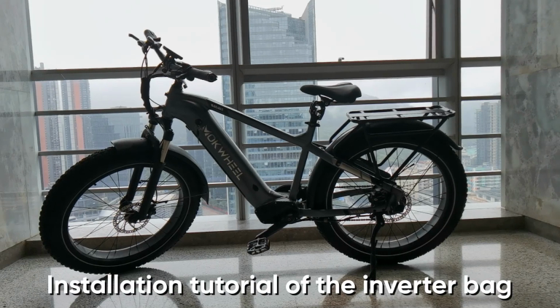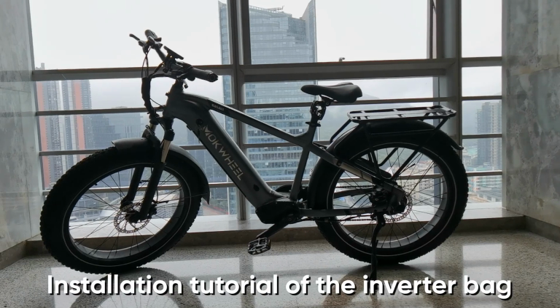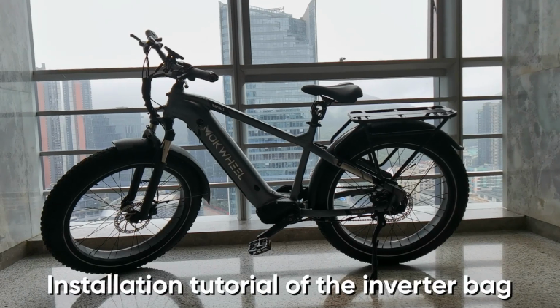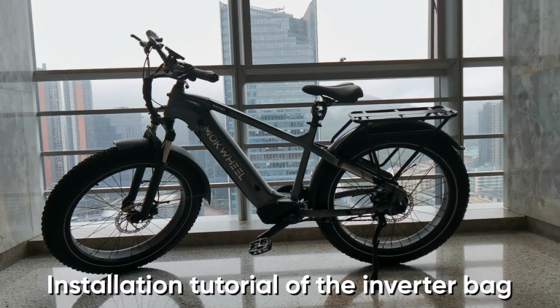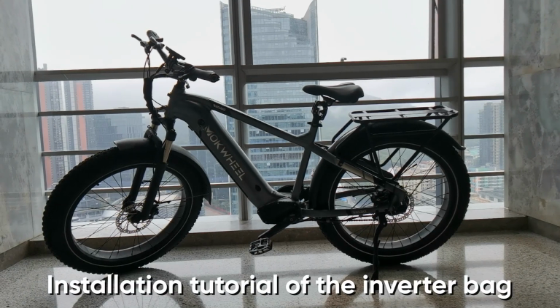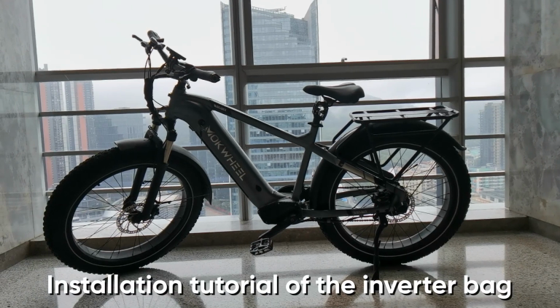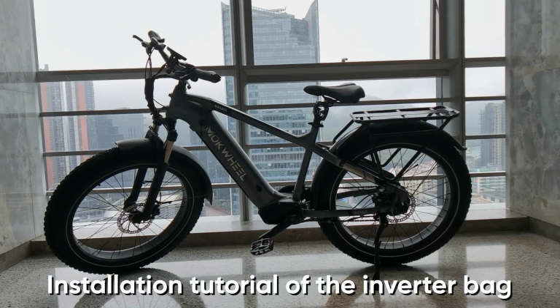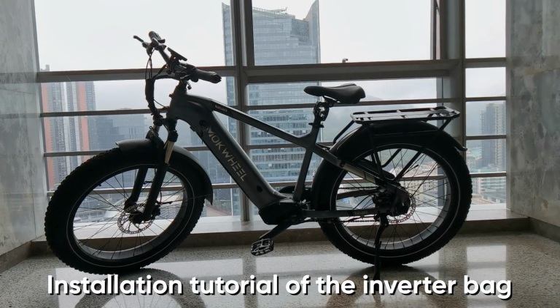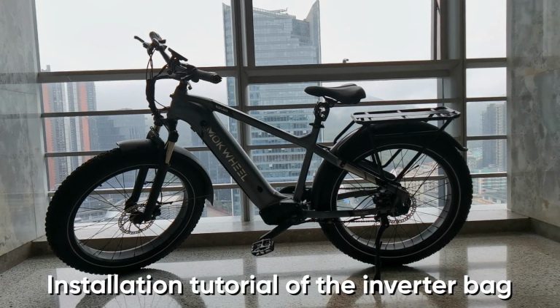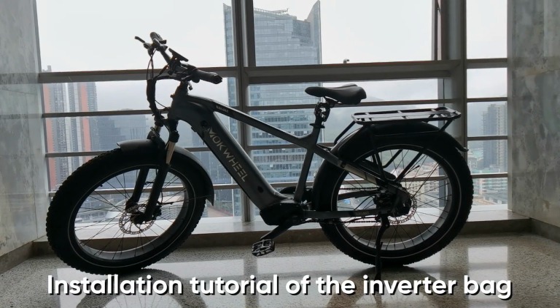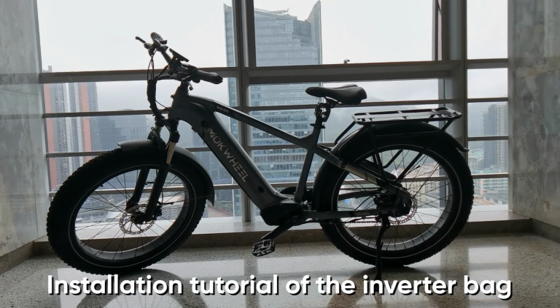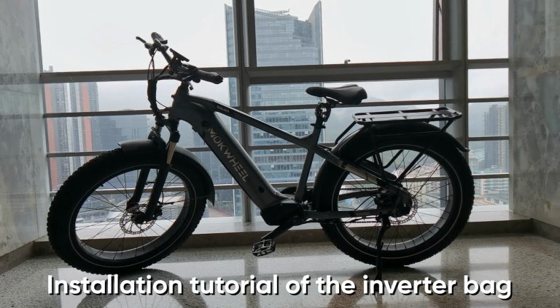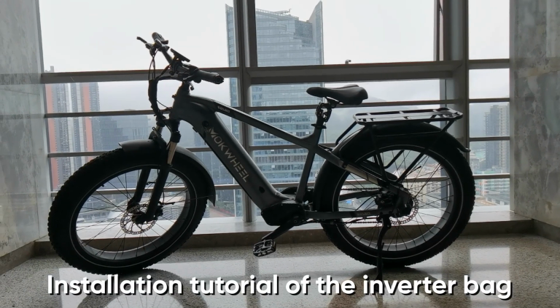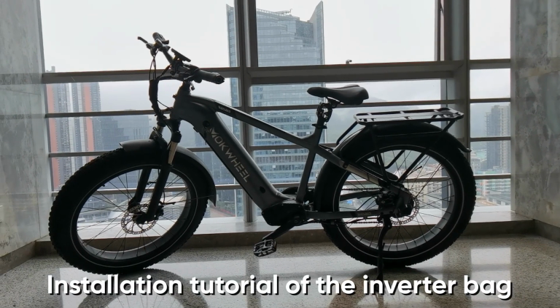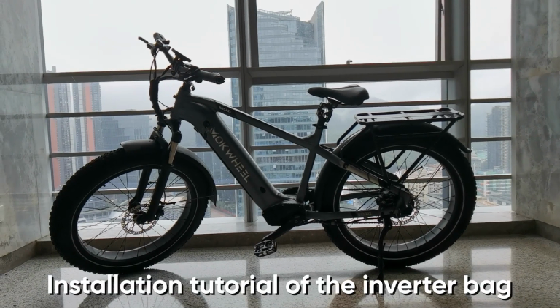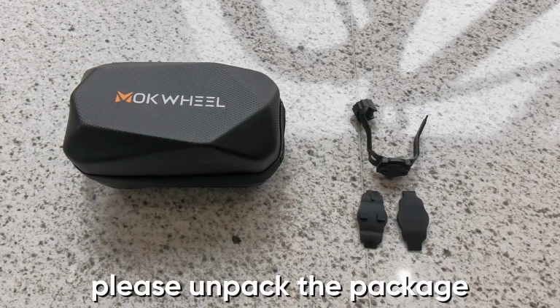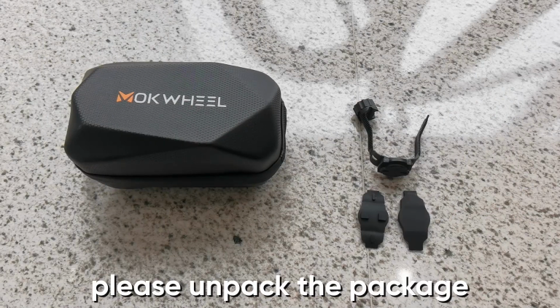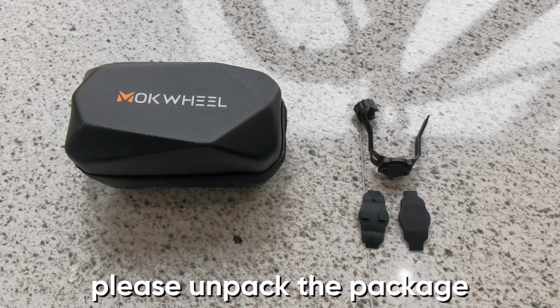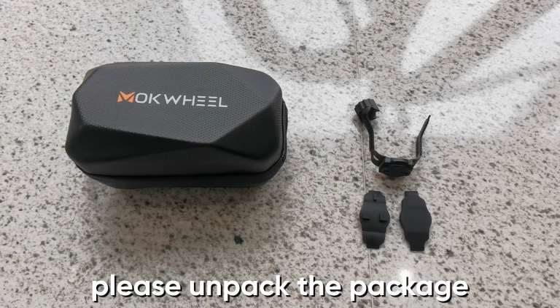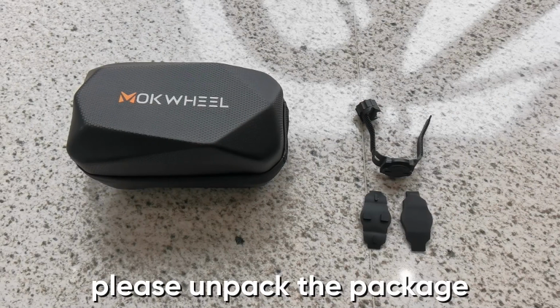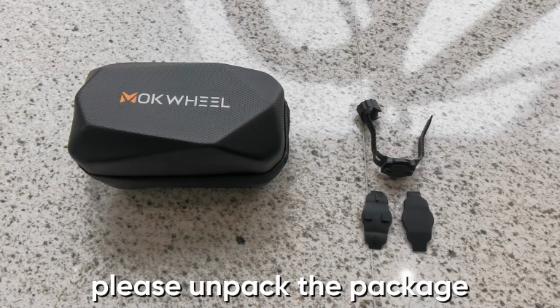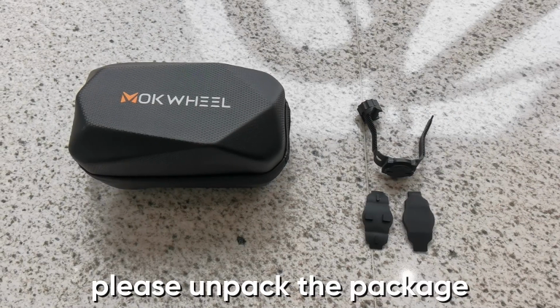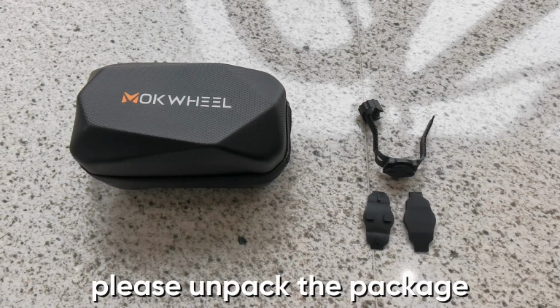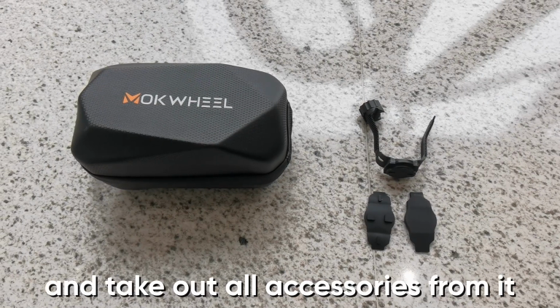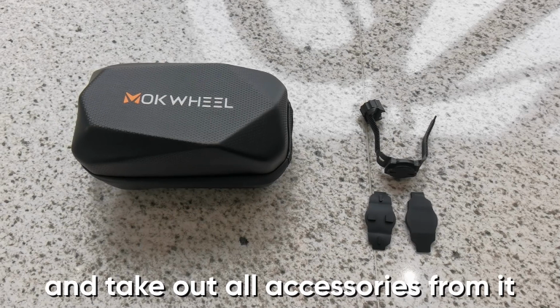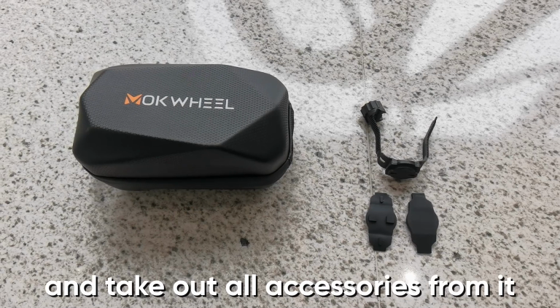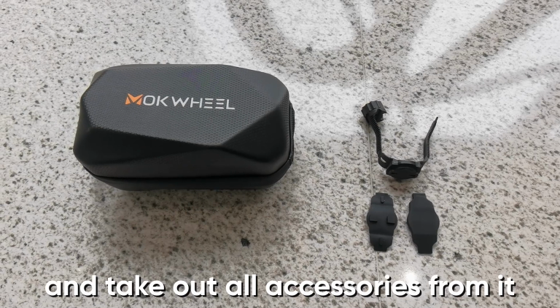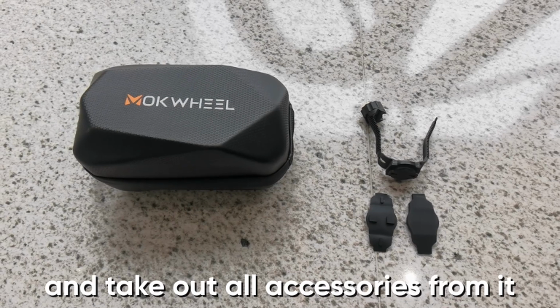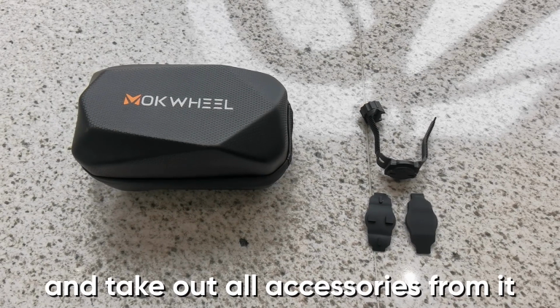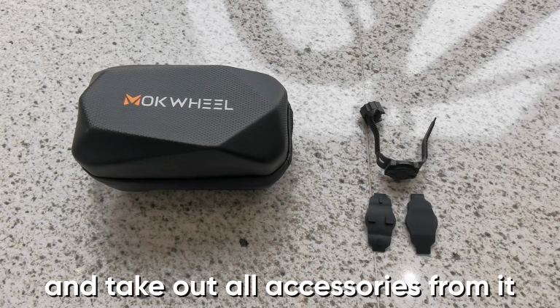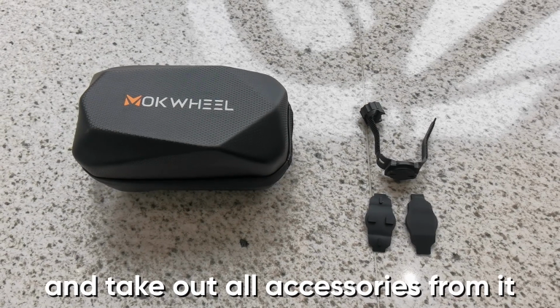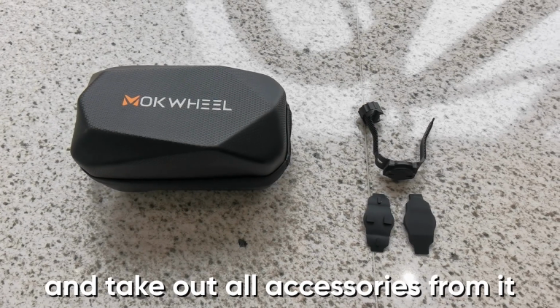Installation Tutorial of the Inverter Bag. Please unpack the package and take out all accessories from it.